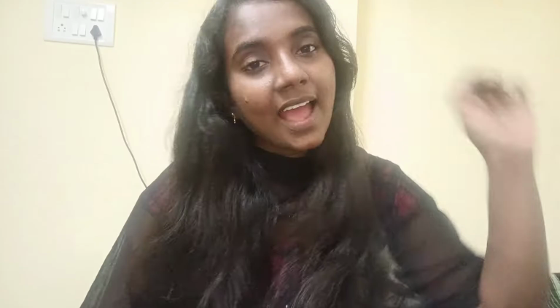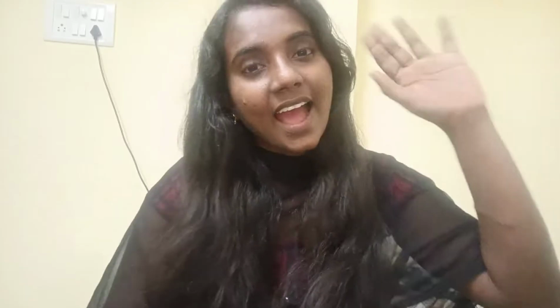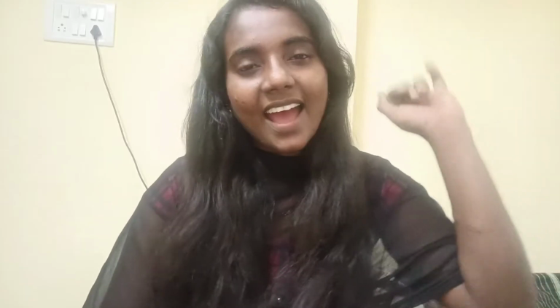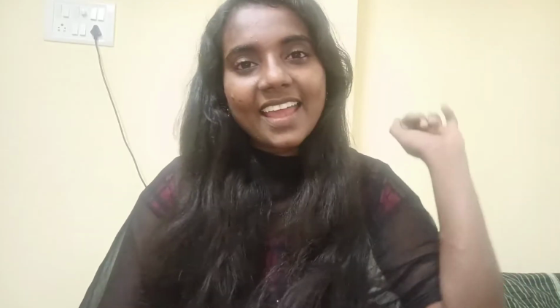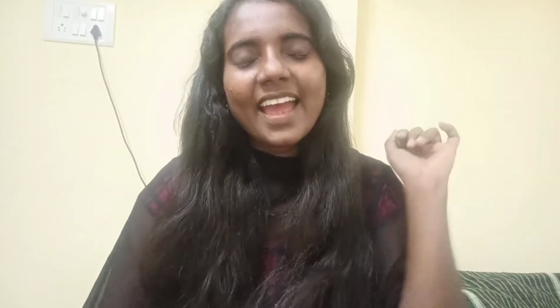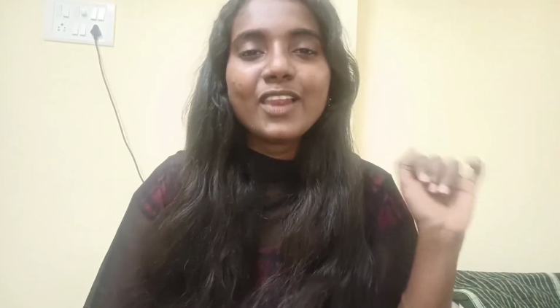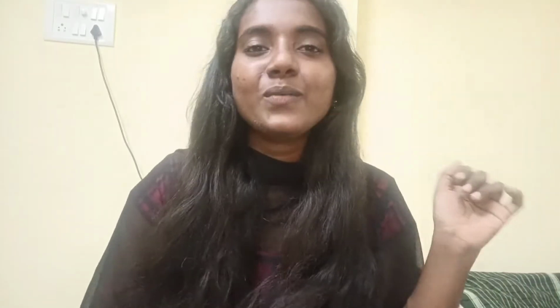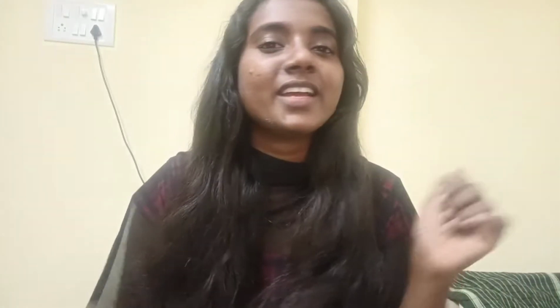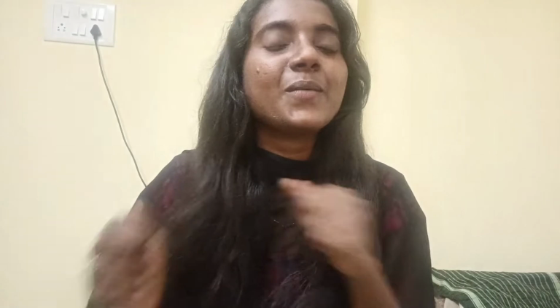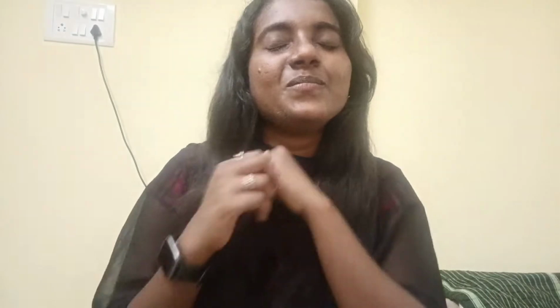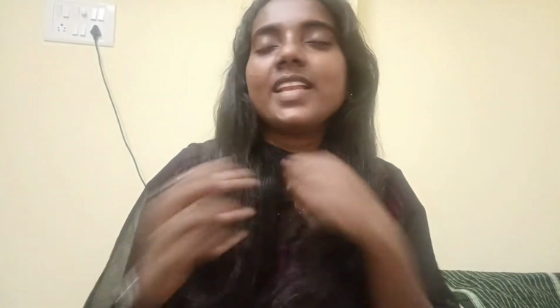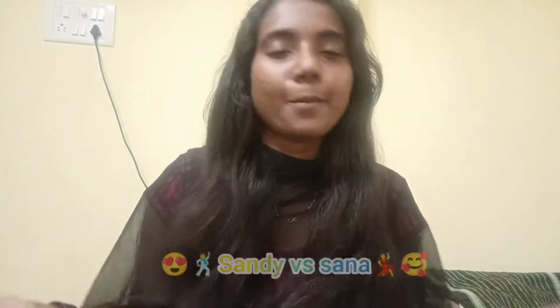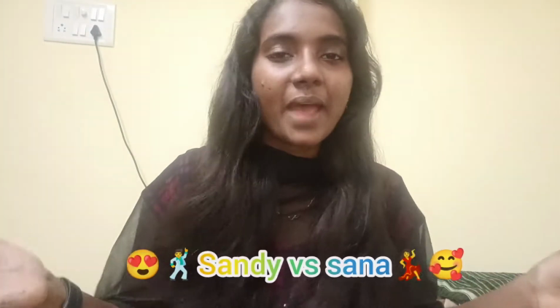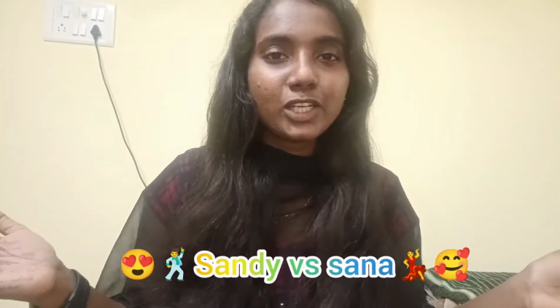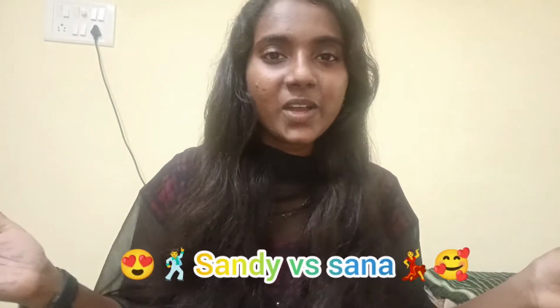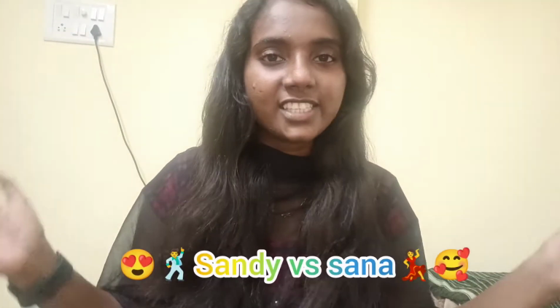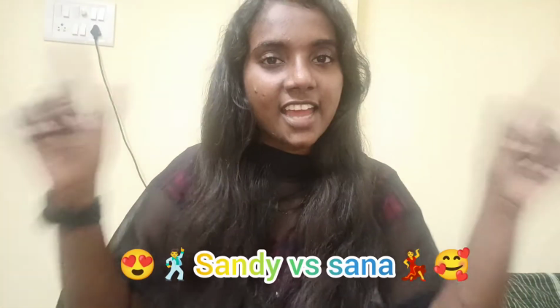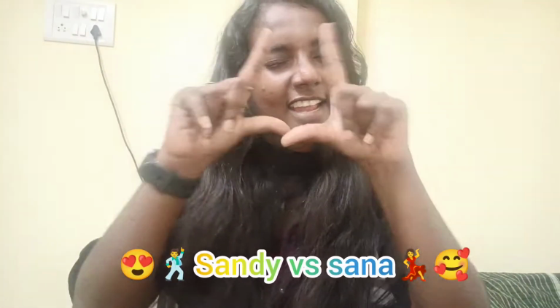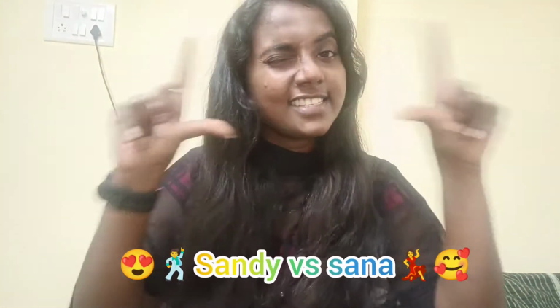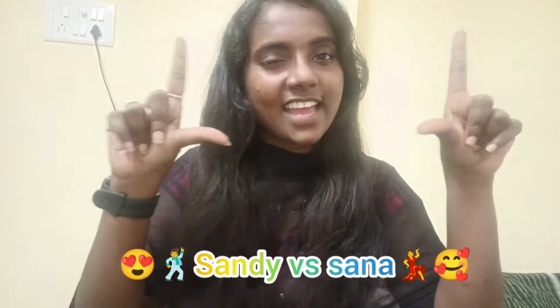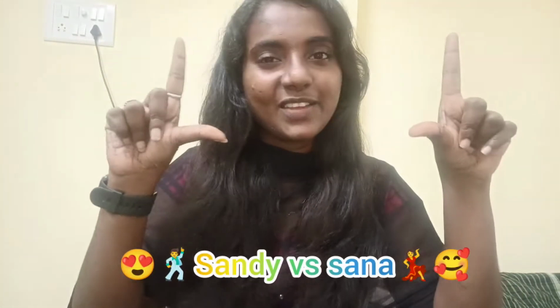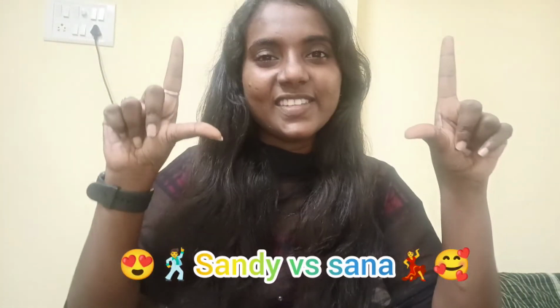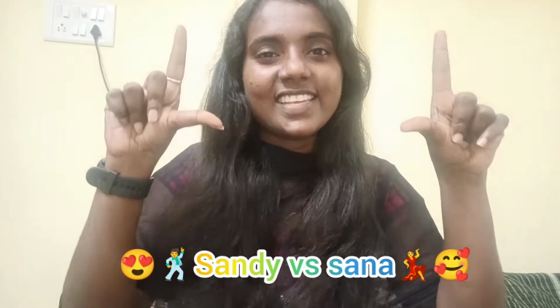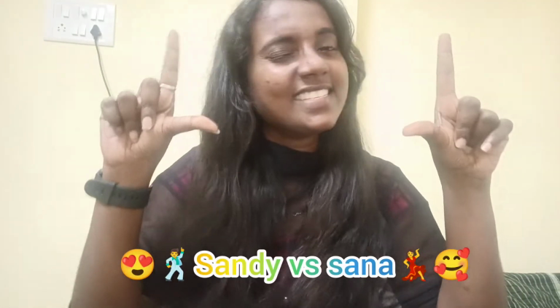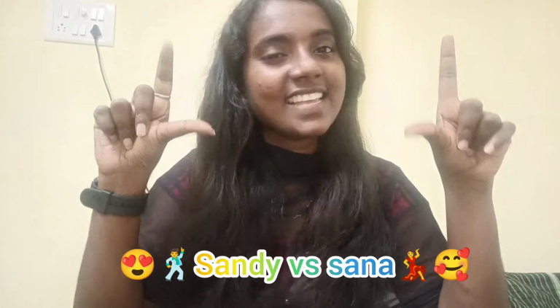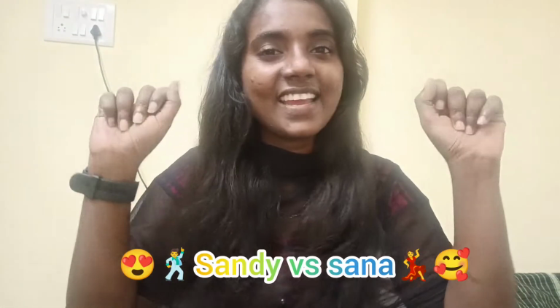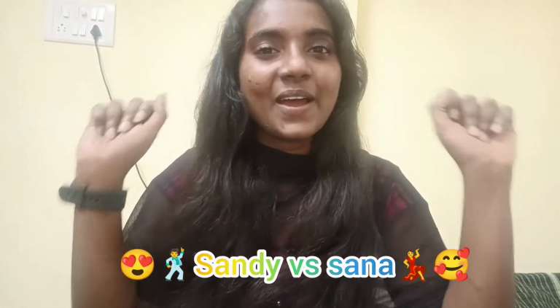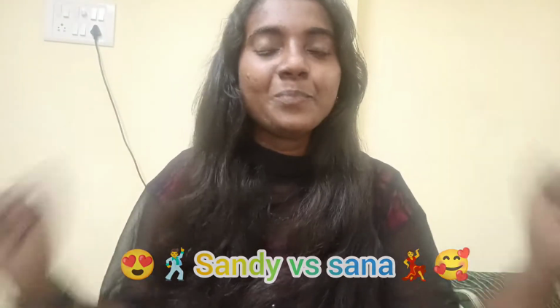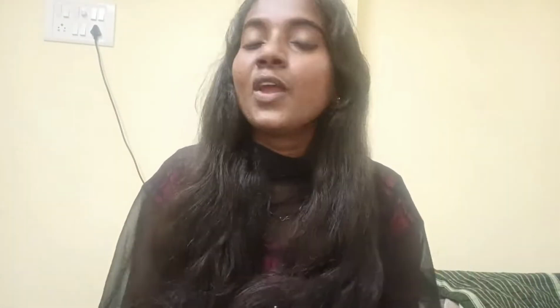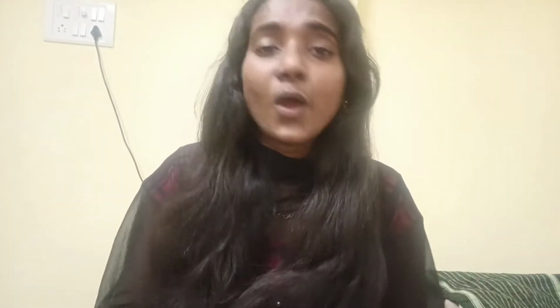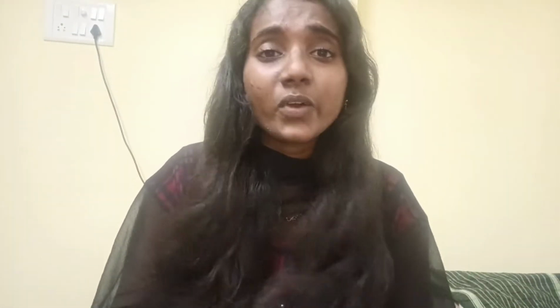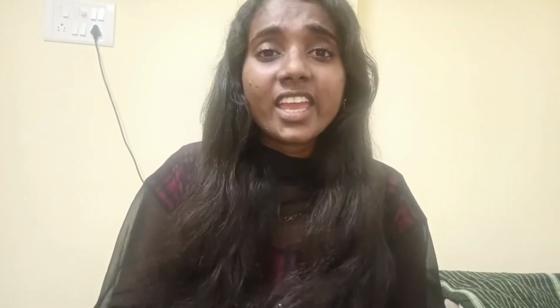Hi! Hello! Welcome back to our channel, Sandy vs. Sanam!